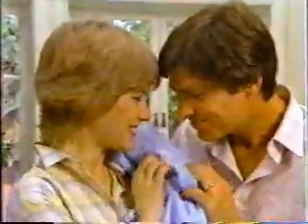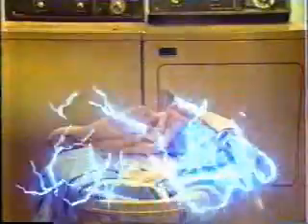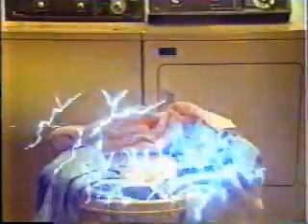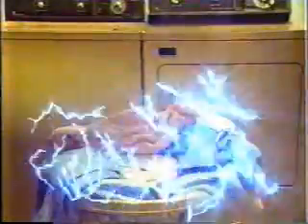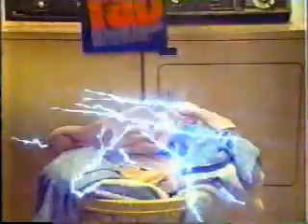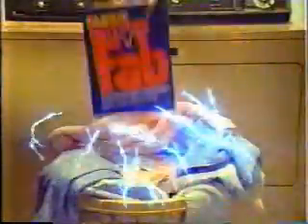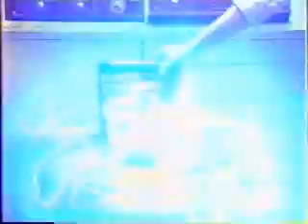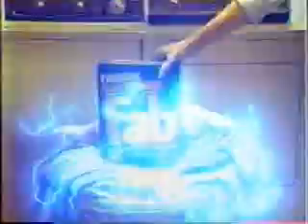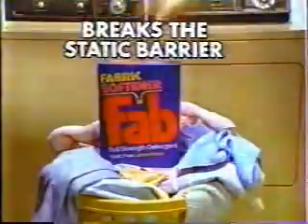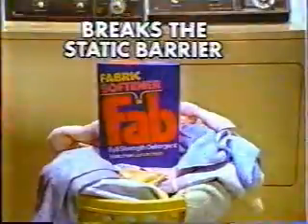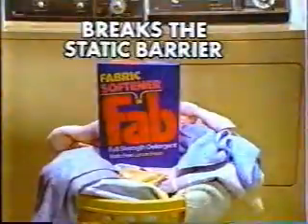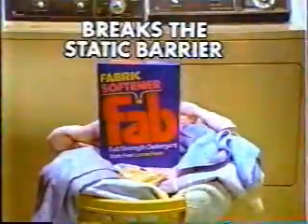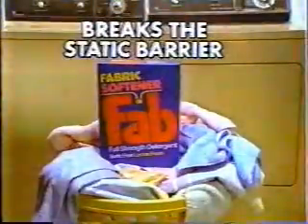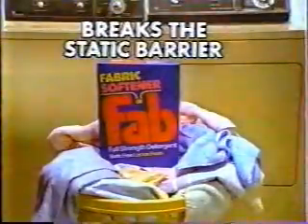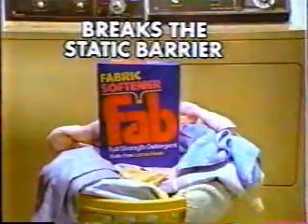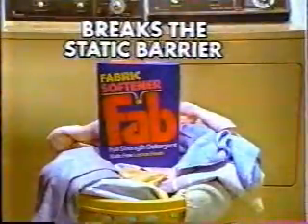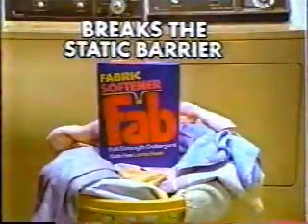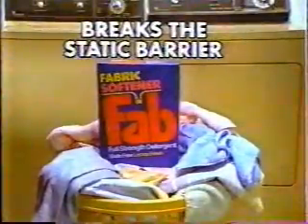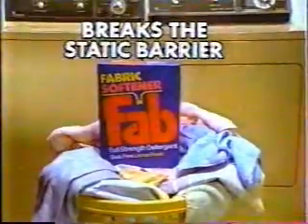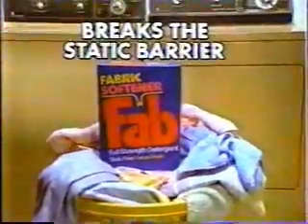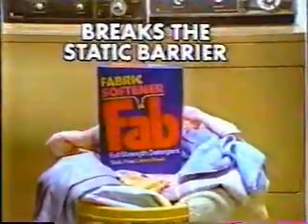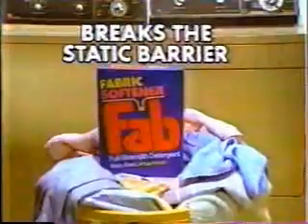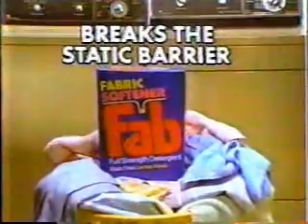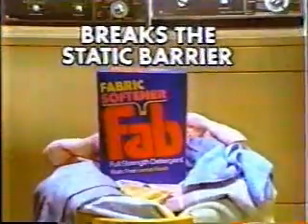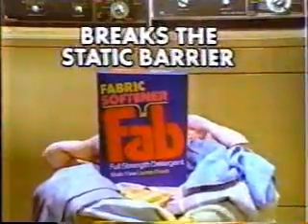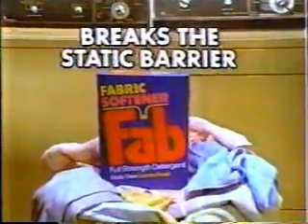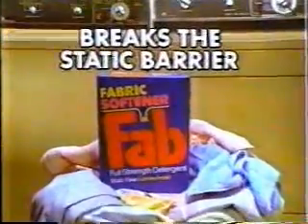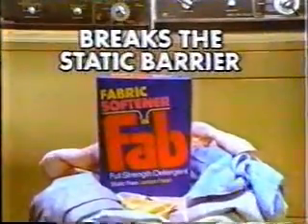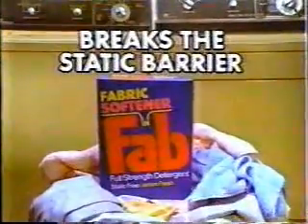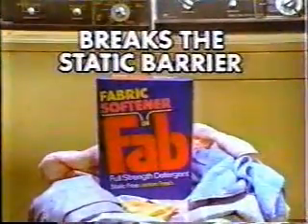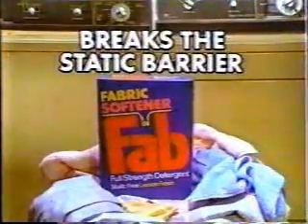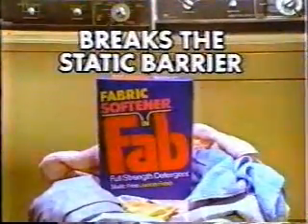Get a clean that breaks the static barrier. Oh, Fab, we're glad there's full strength fabric softener in you.